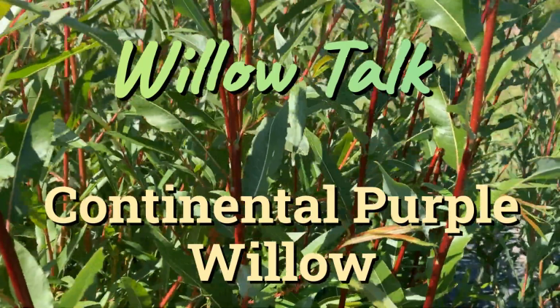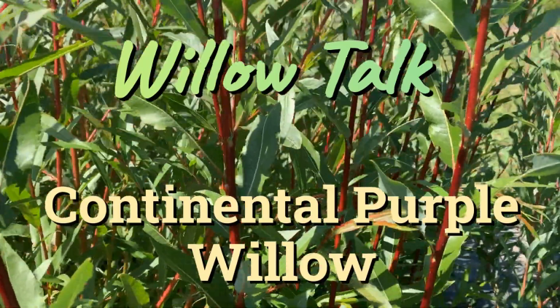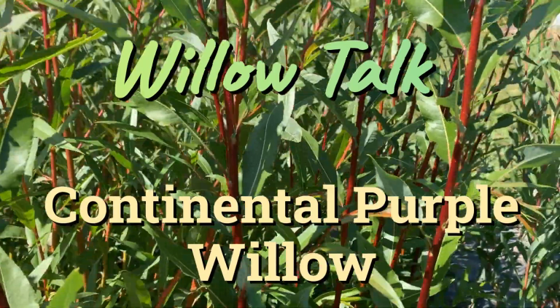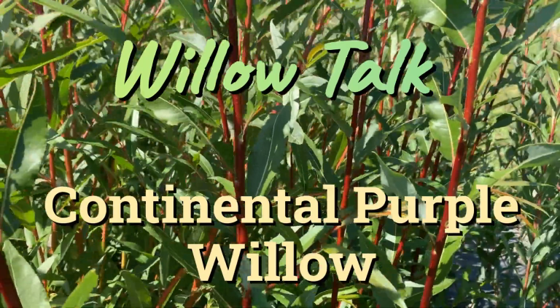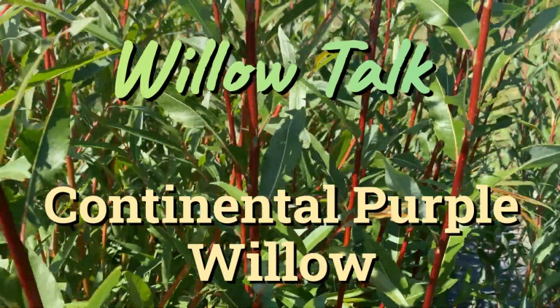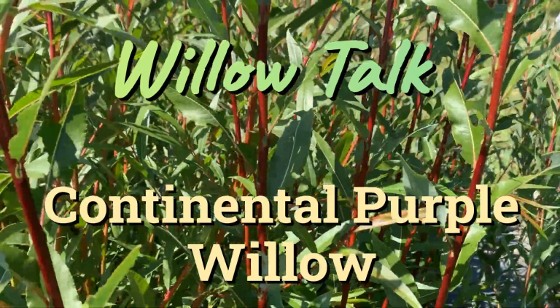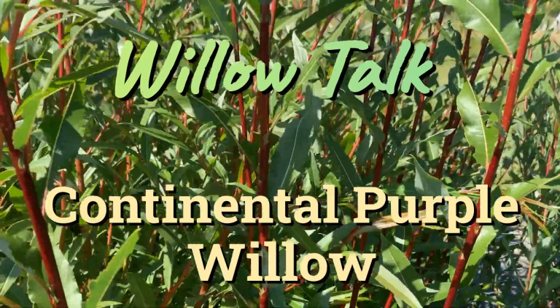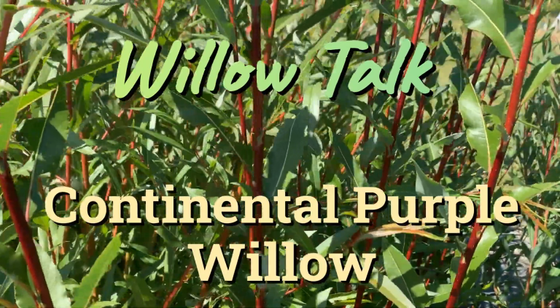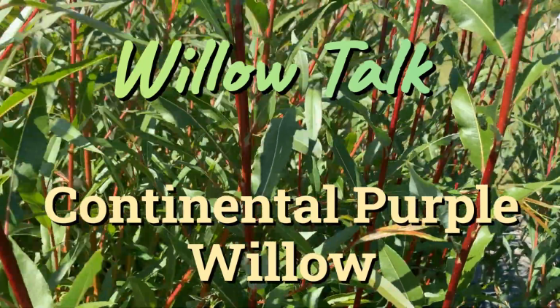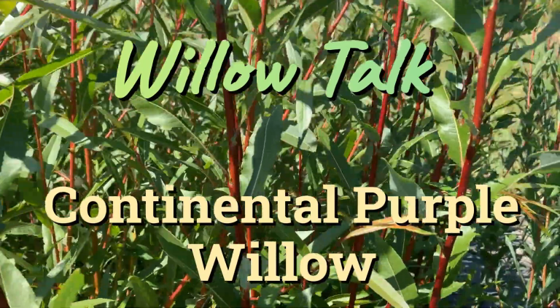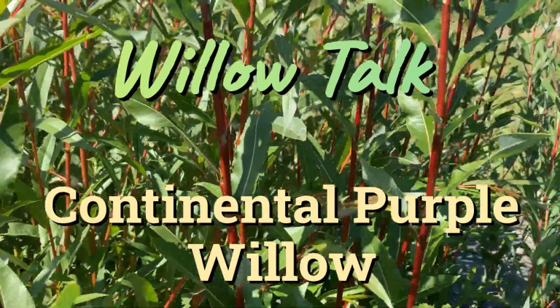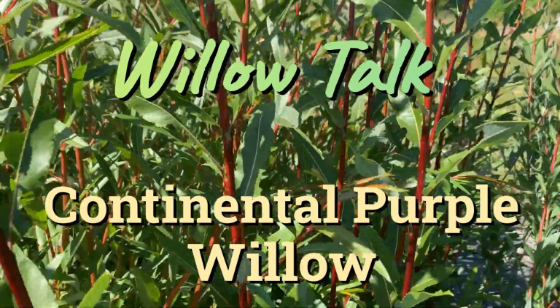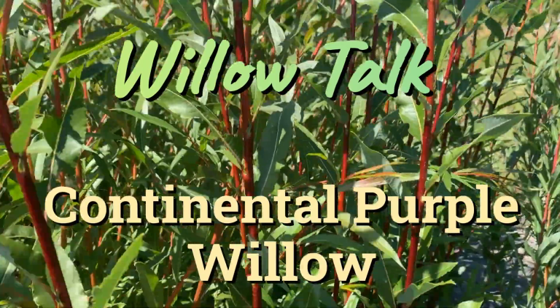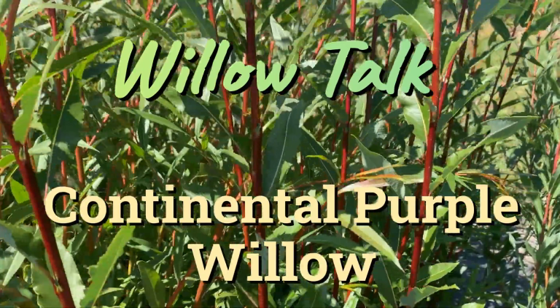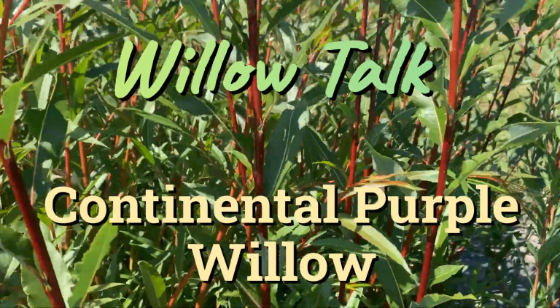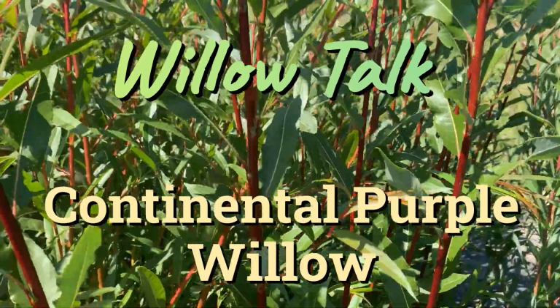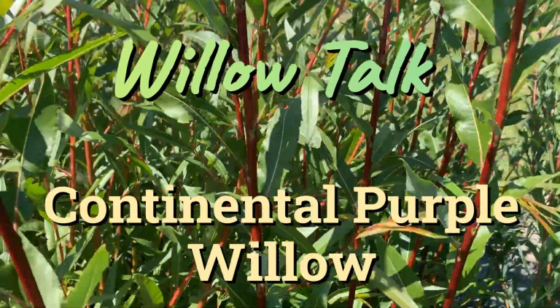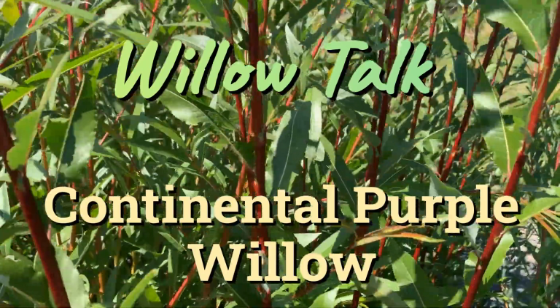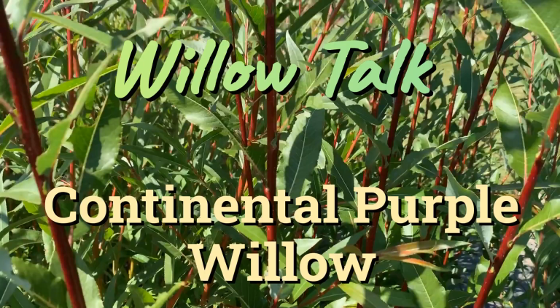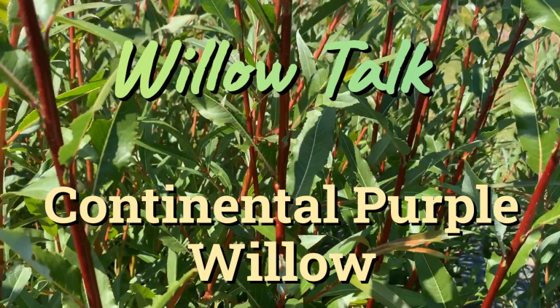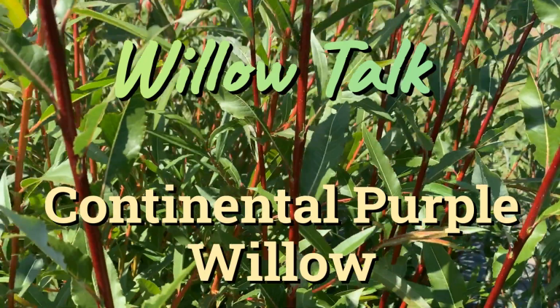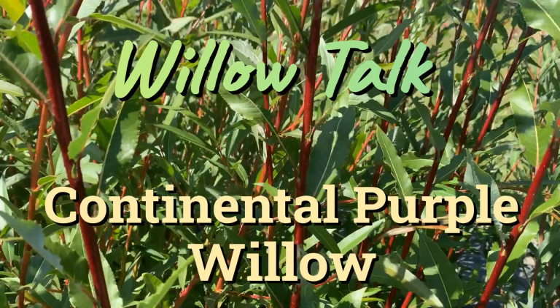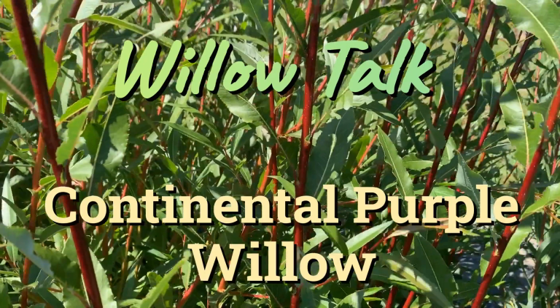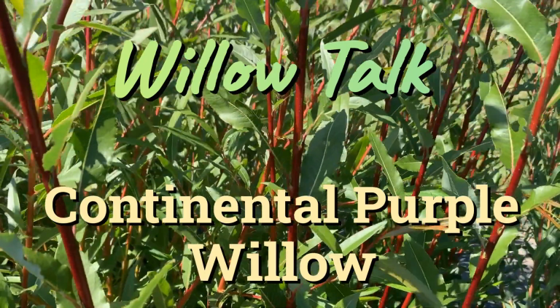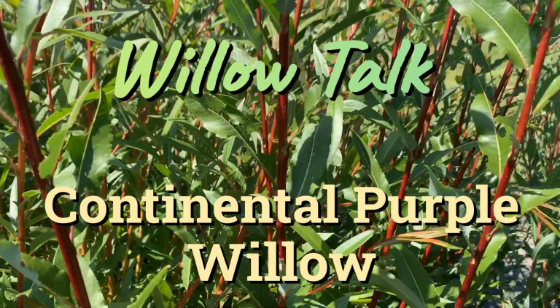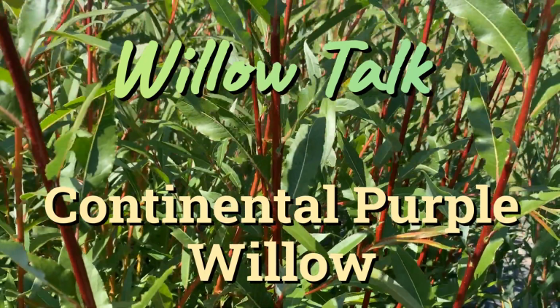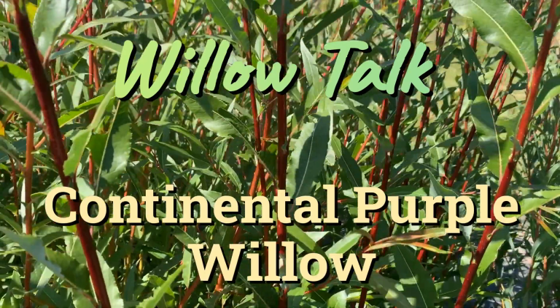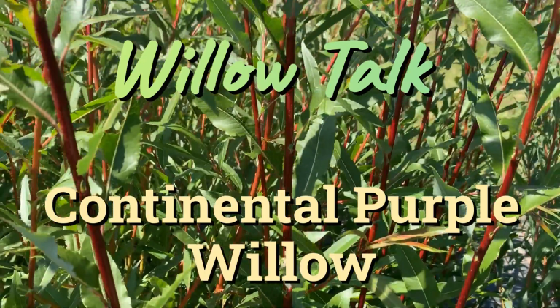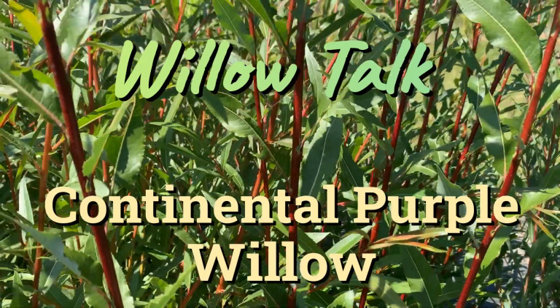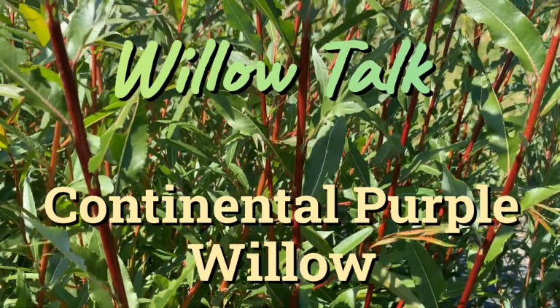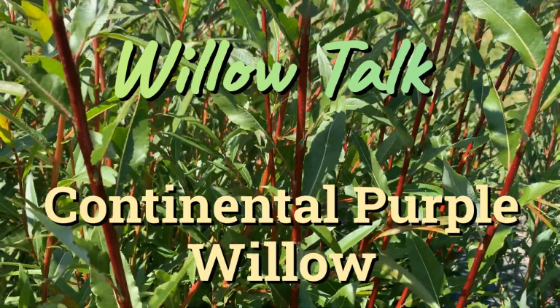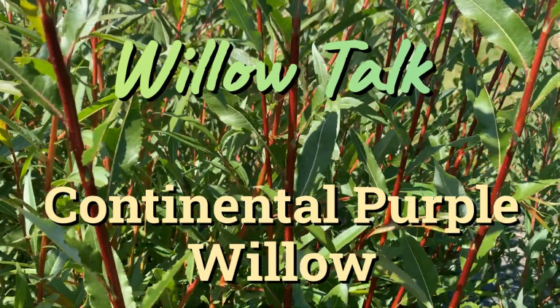Hi, this is Mark at Ding Dongs Garden. This is Continental Purple Willow.